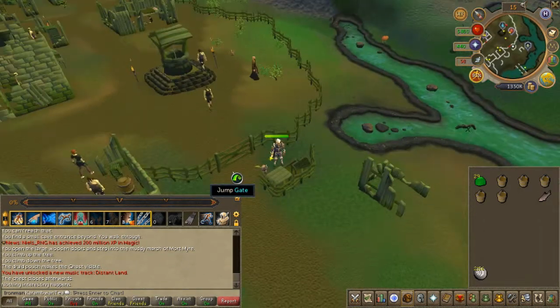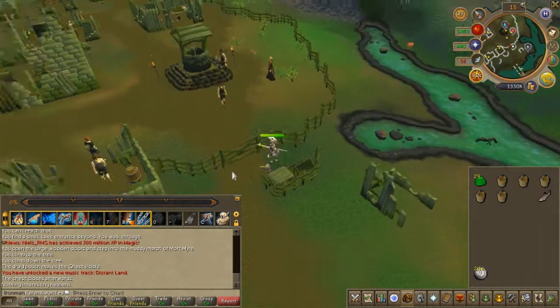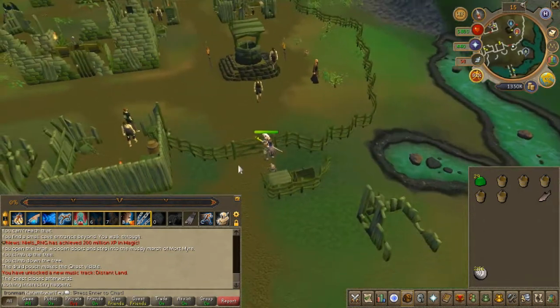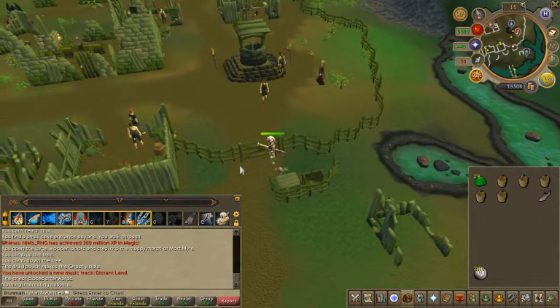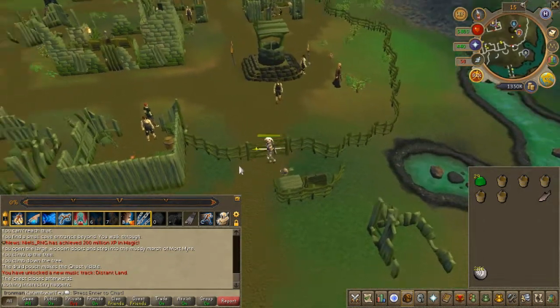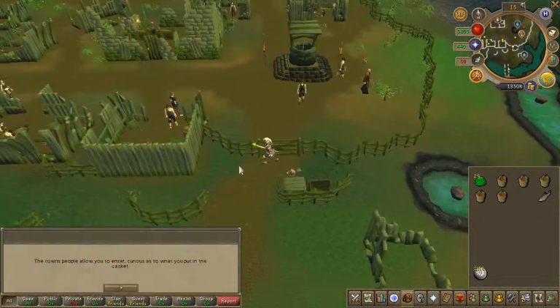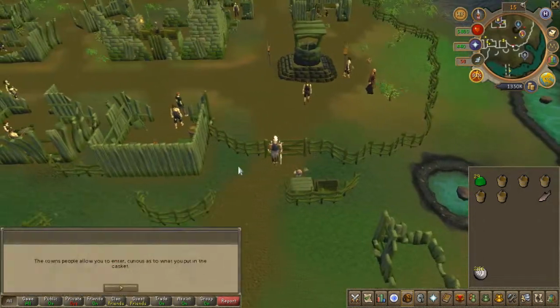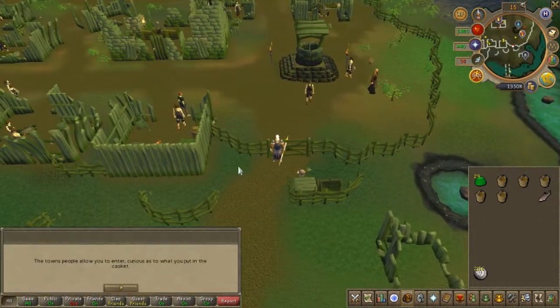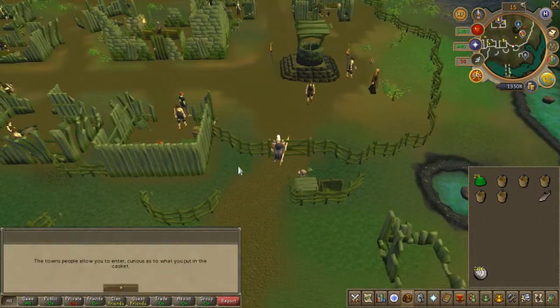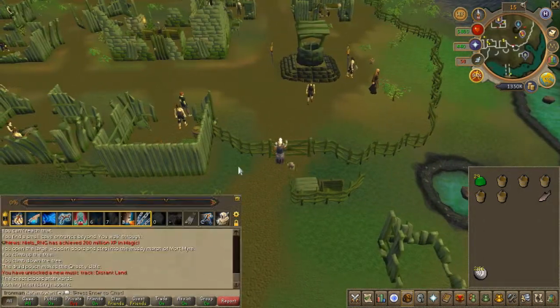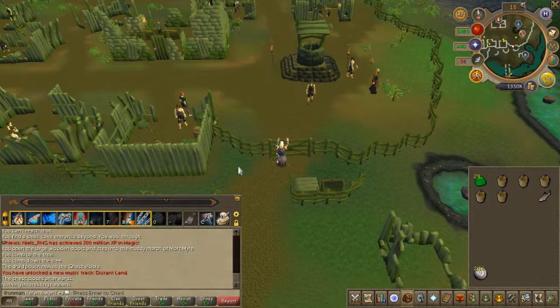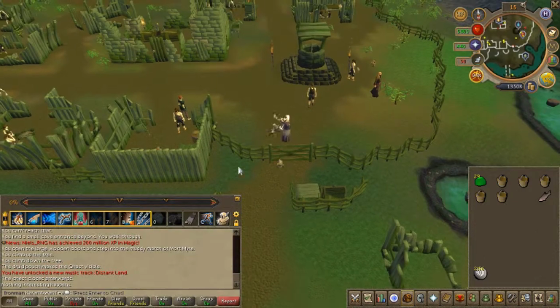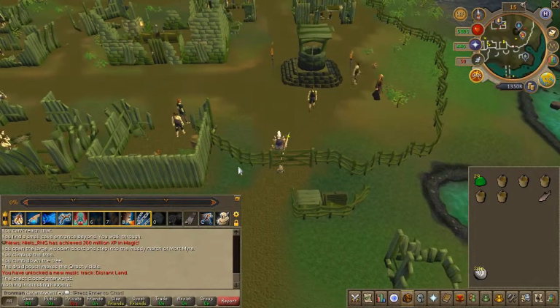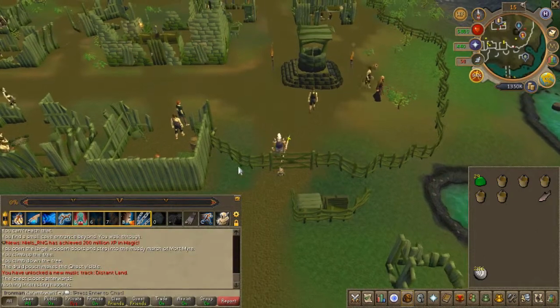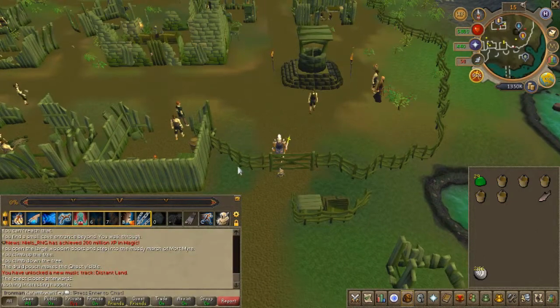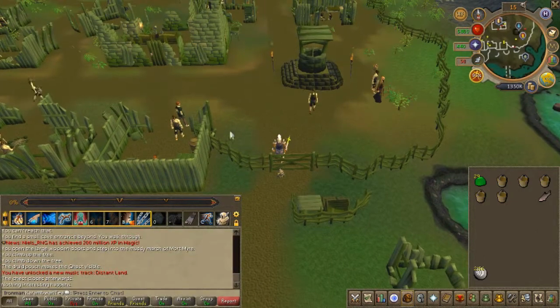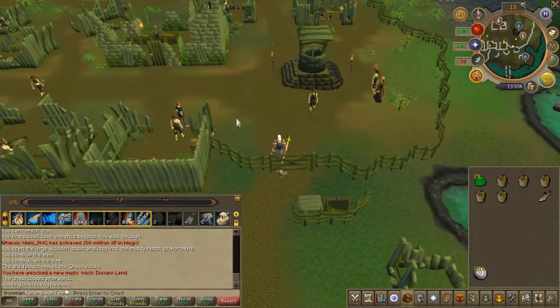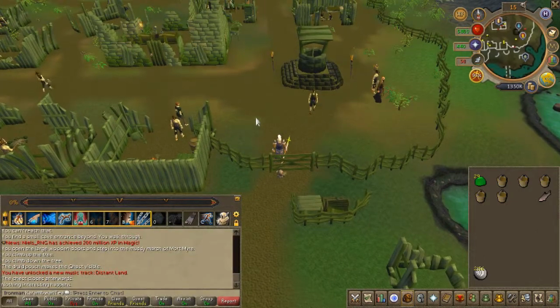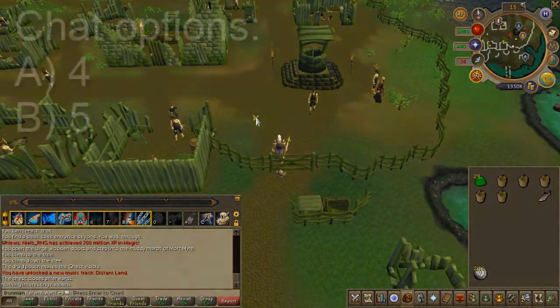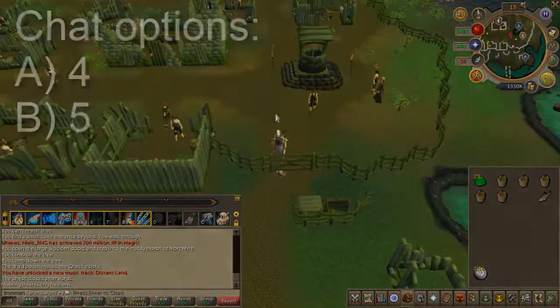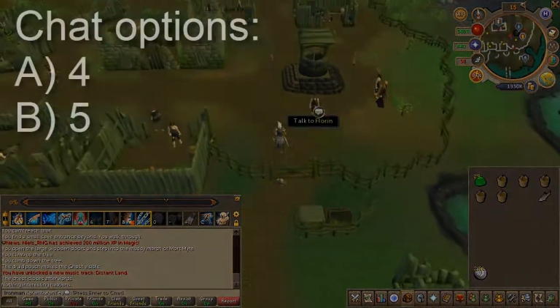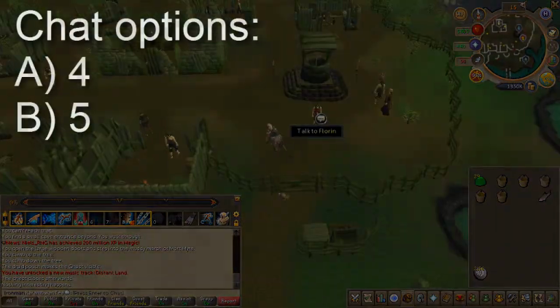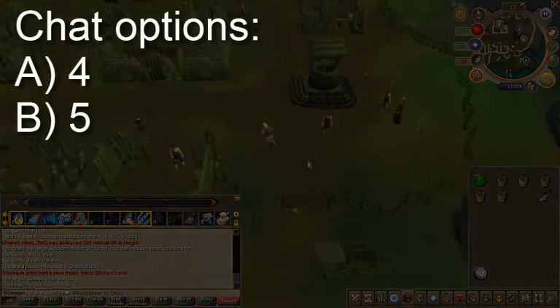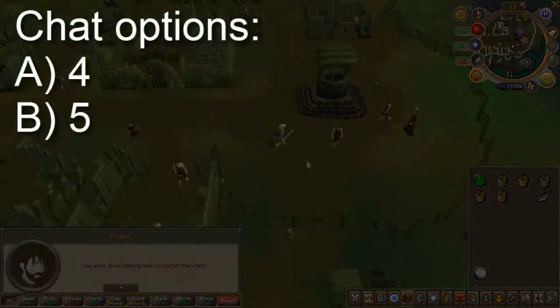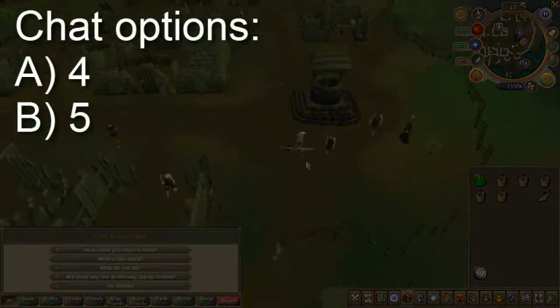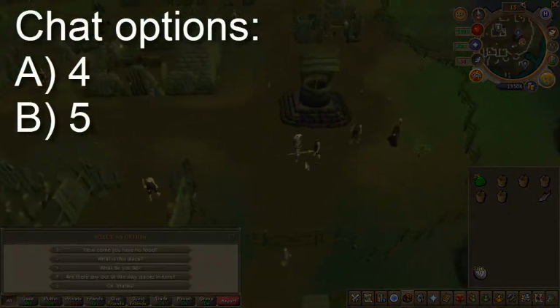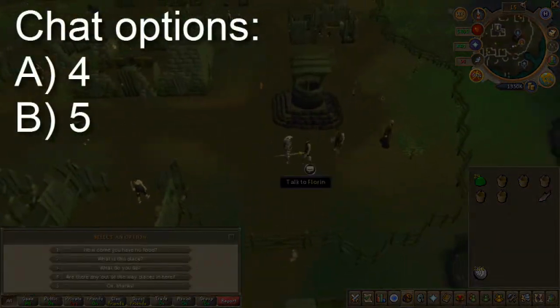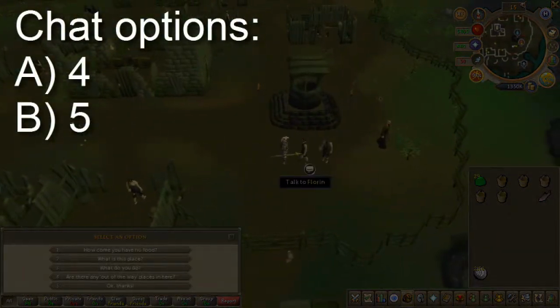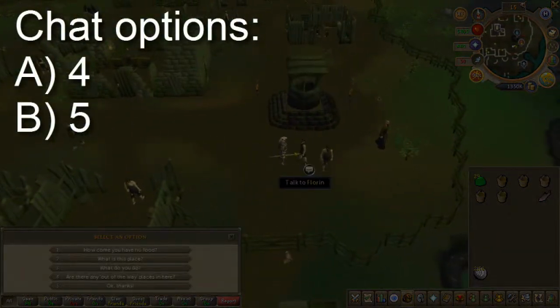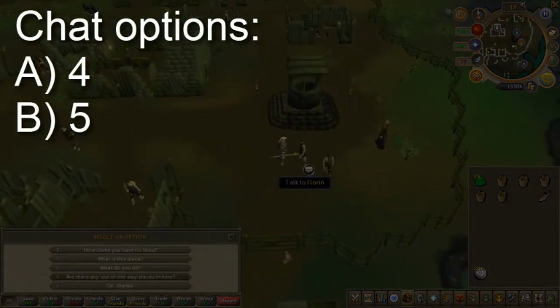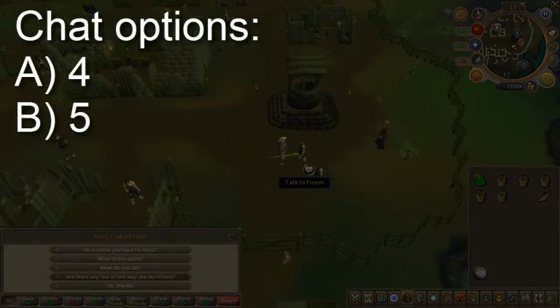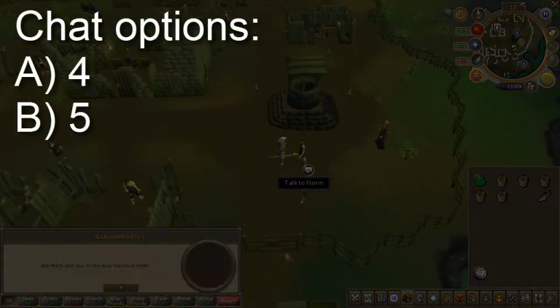Jump the fence and tackle Florian once again. Chat options on screen.